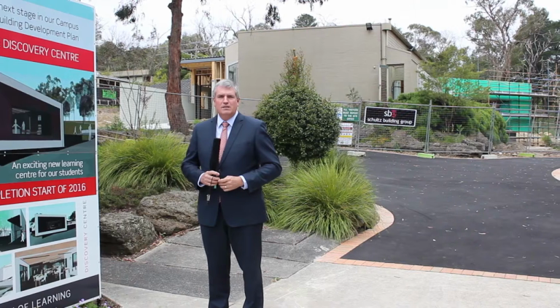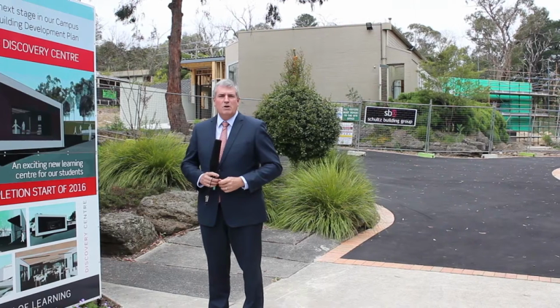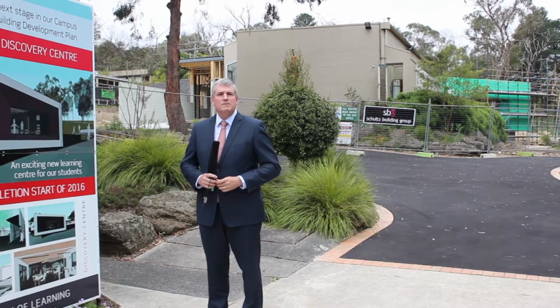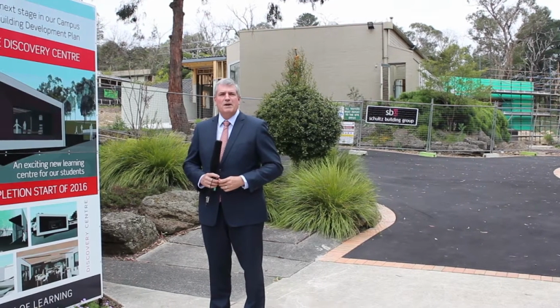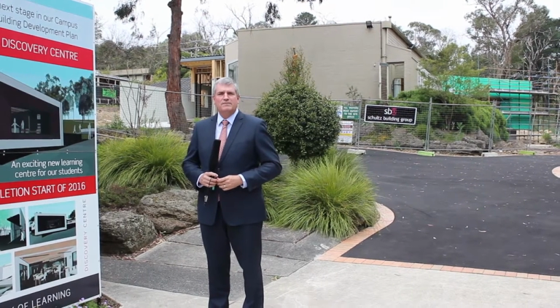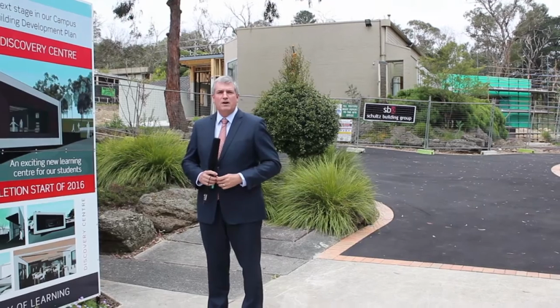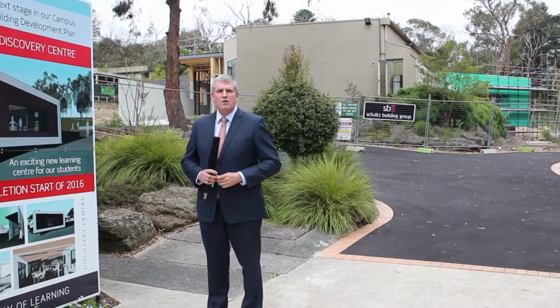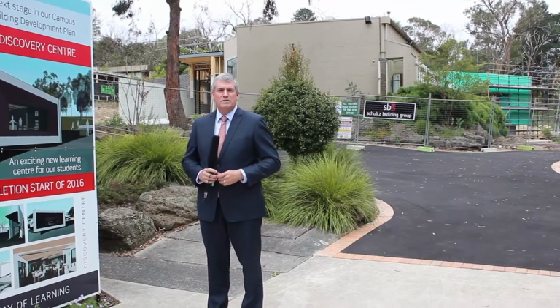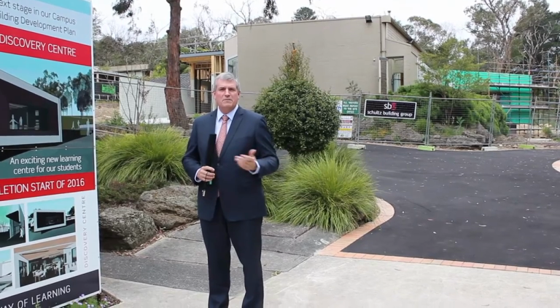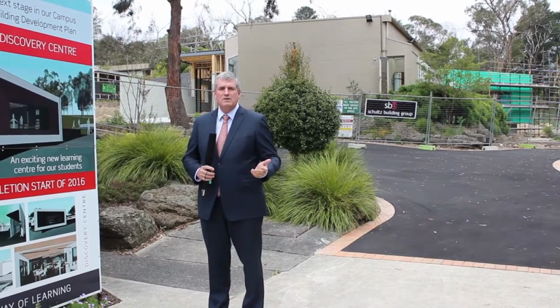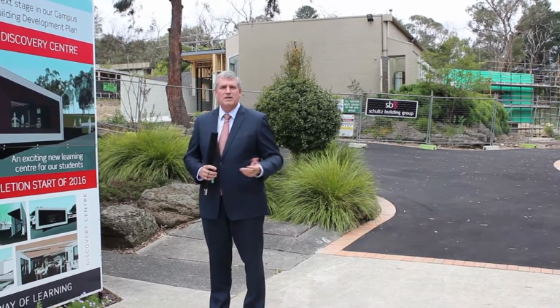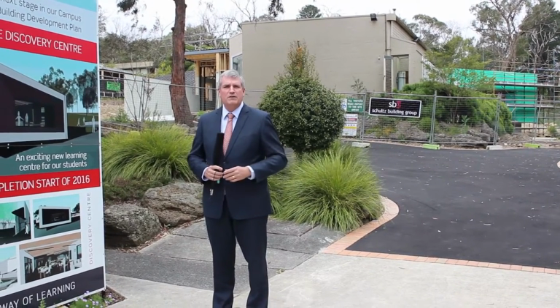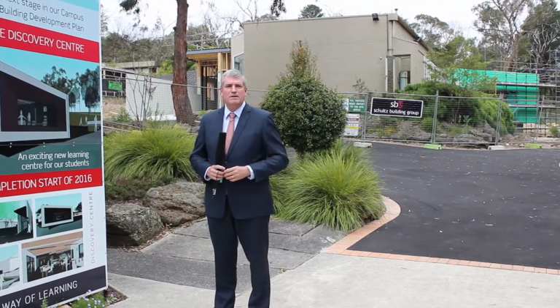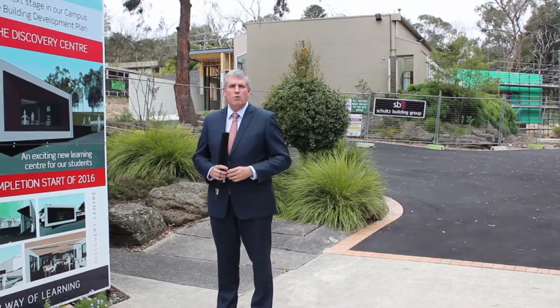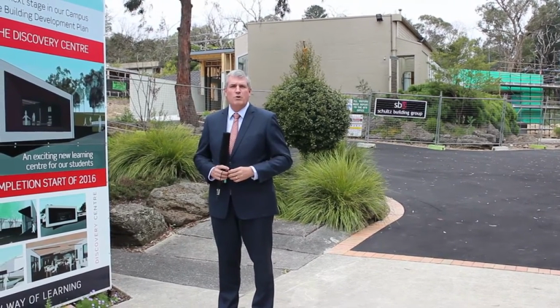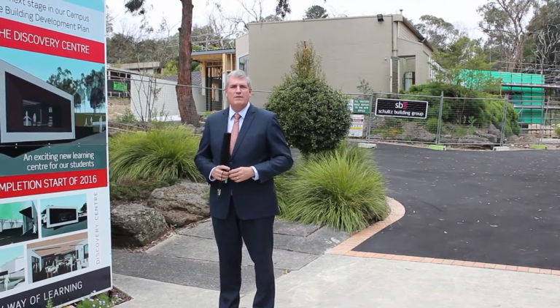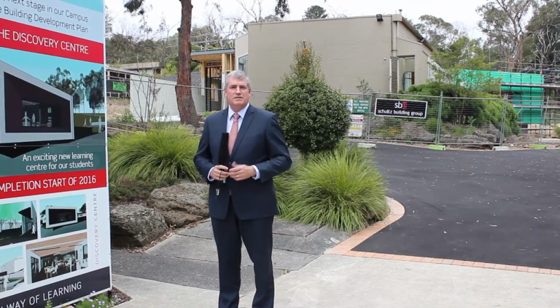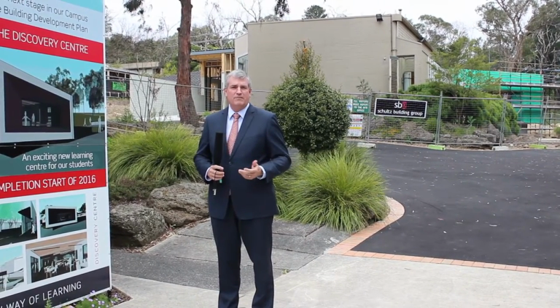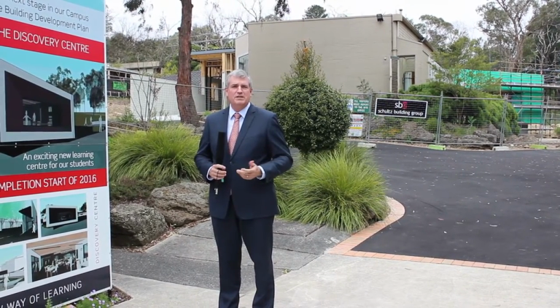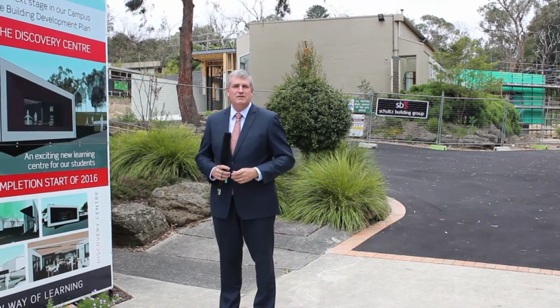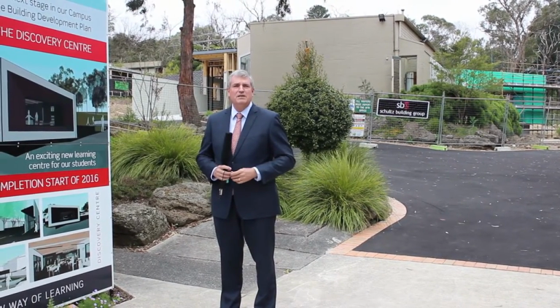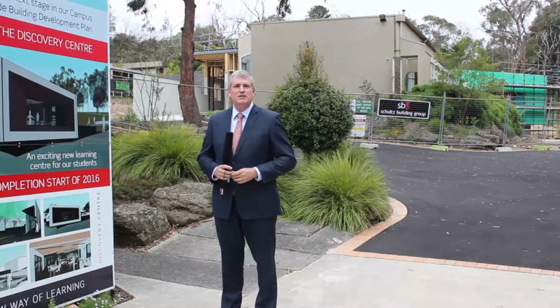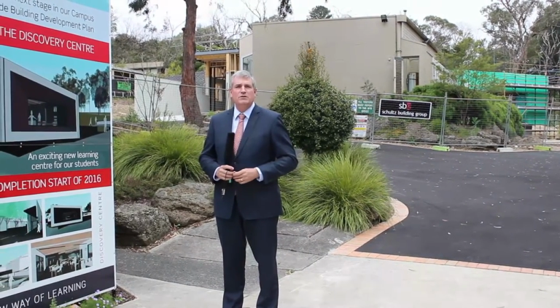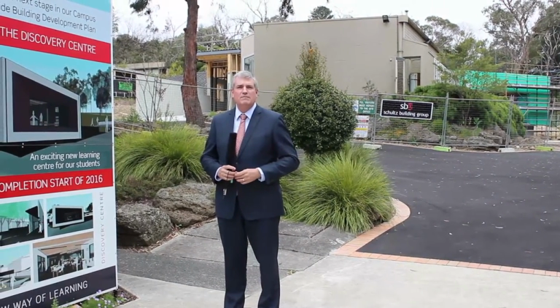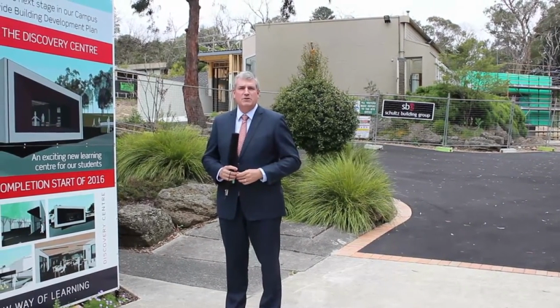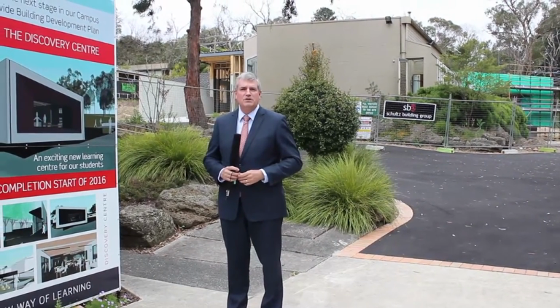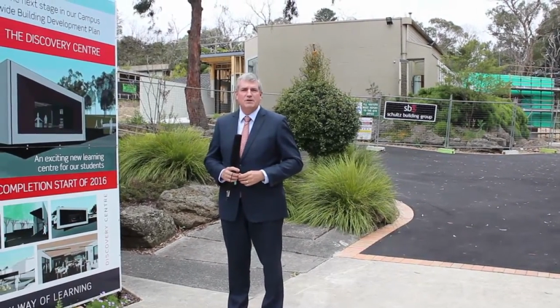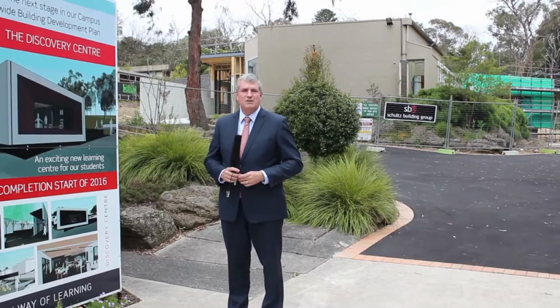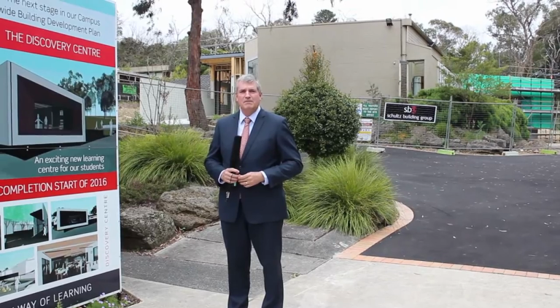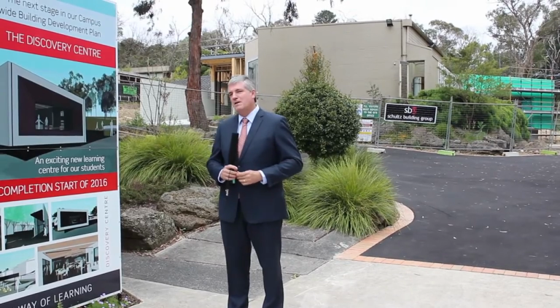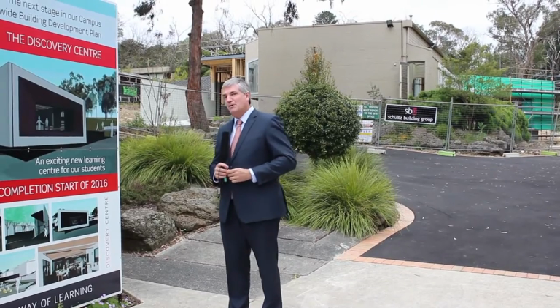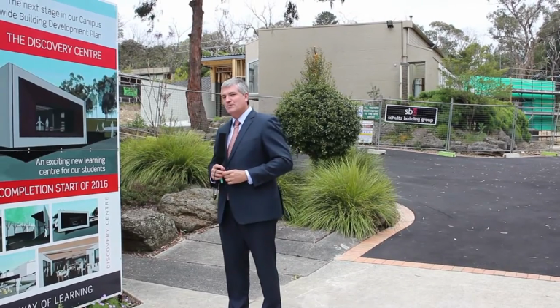Welcome to my next video log. Today I'm going to take you on a walk around the Discovery Centre to give you an update on construction. Let's go and have a look.